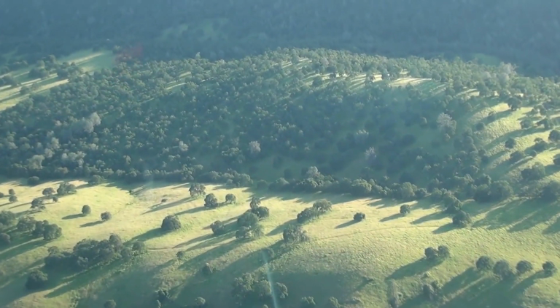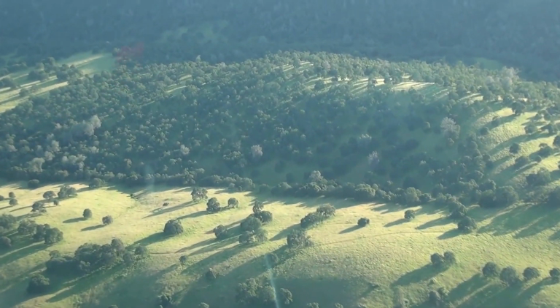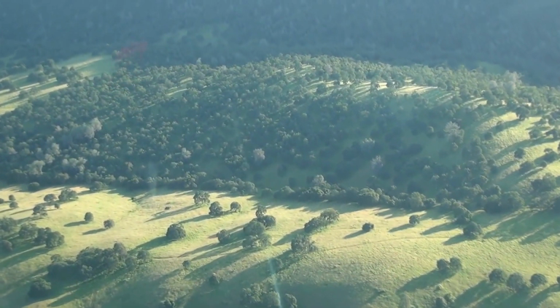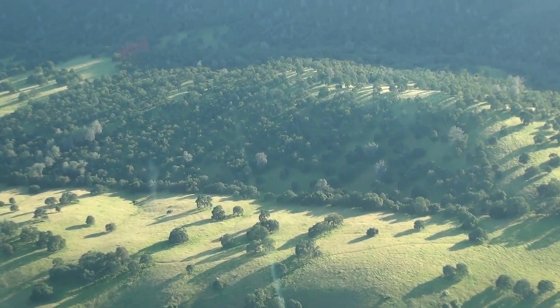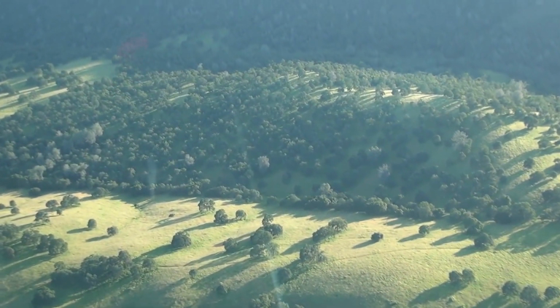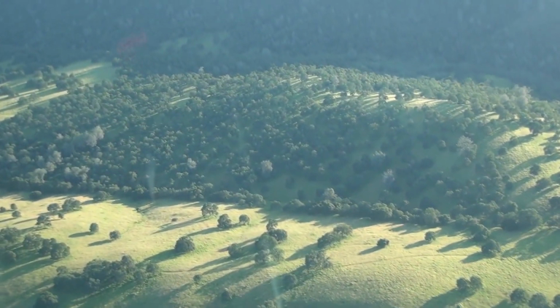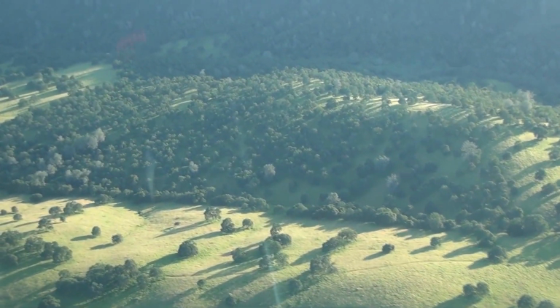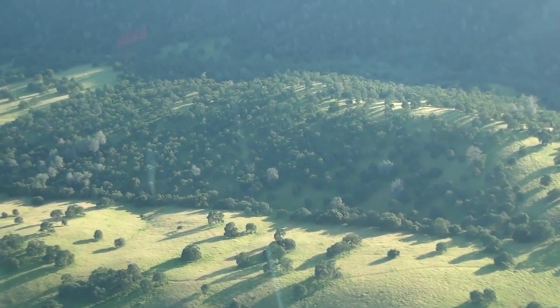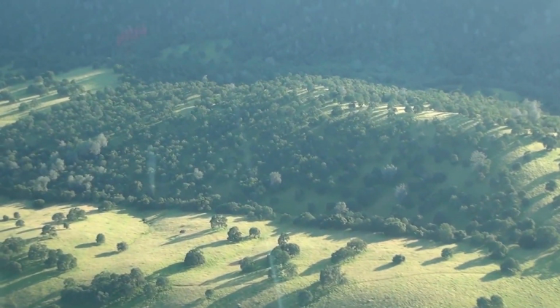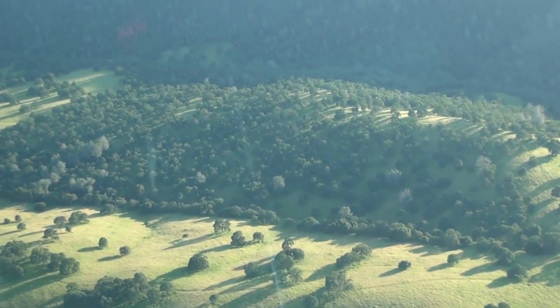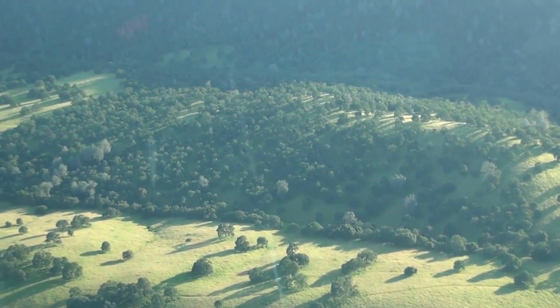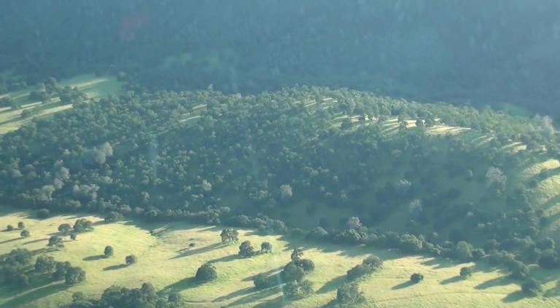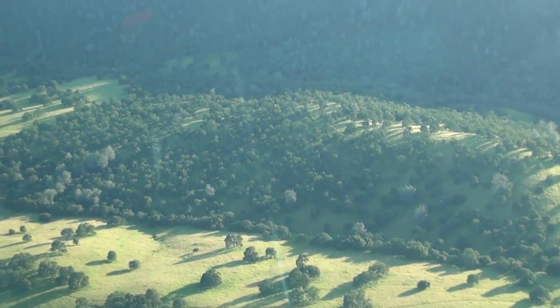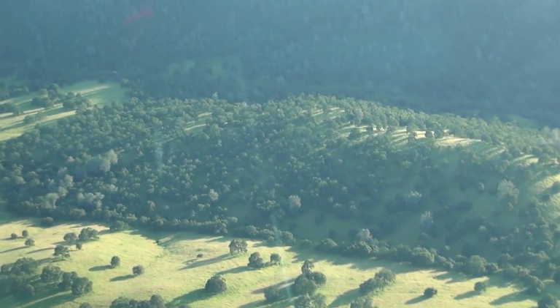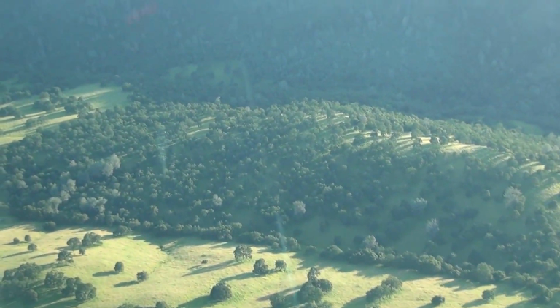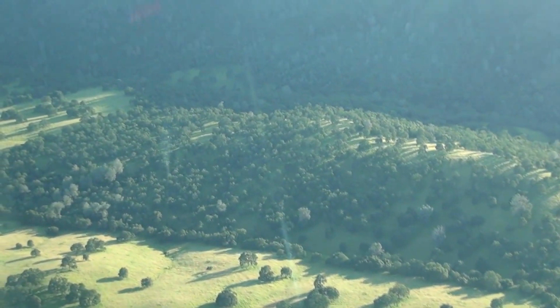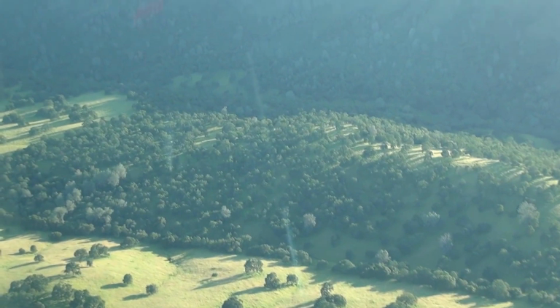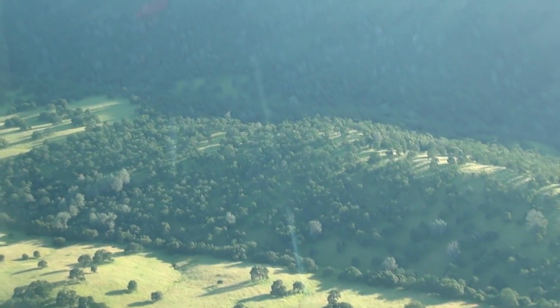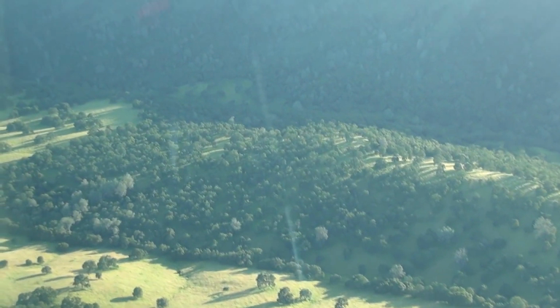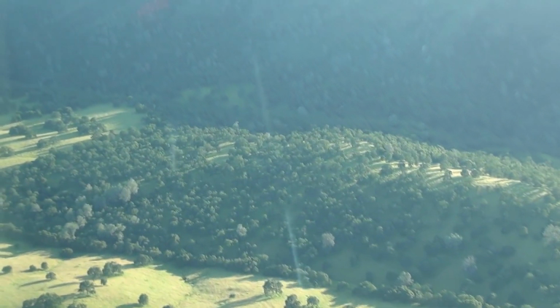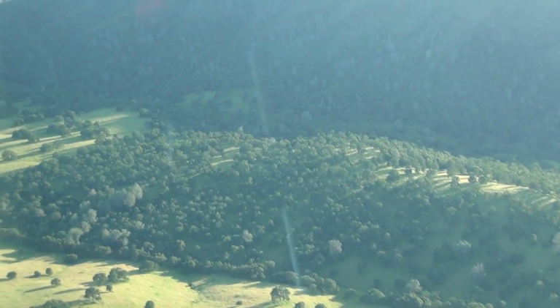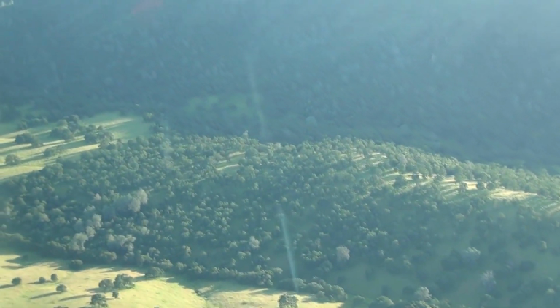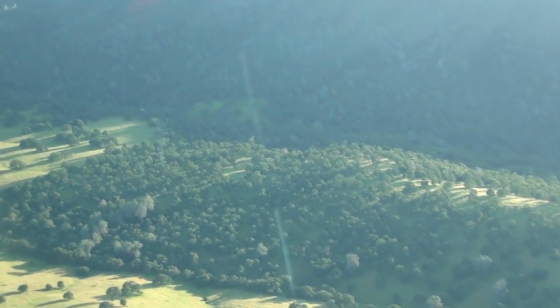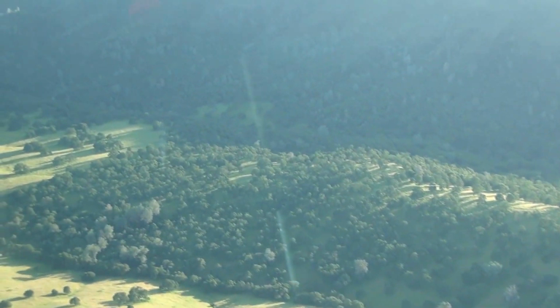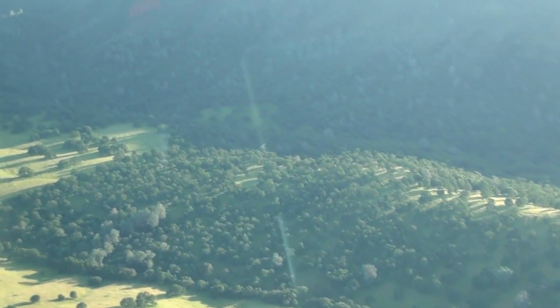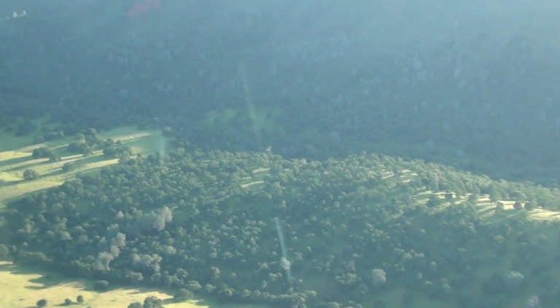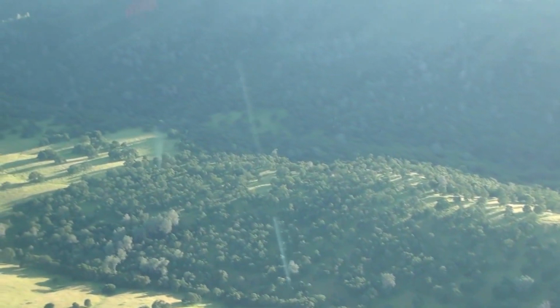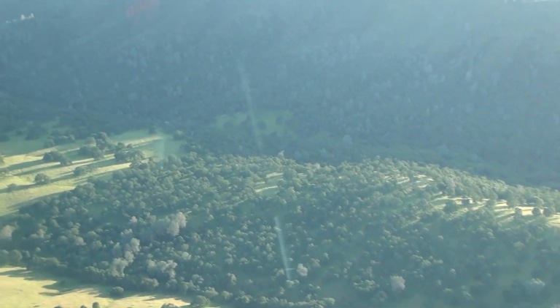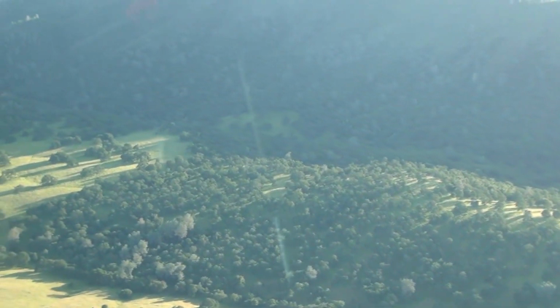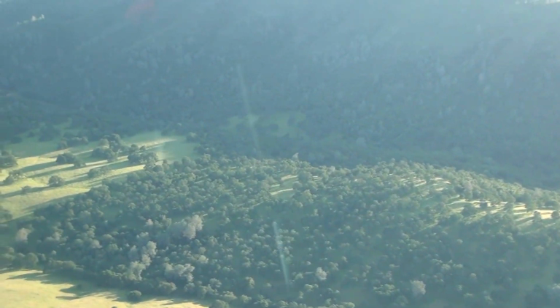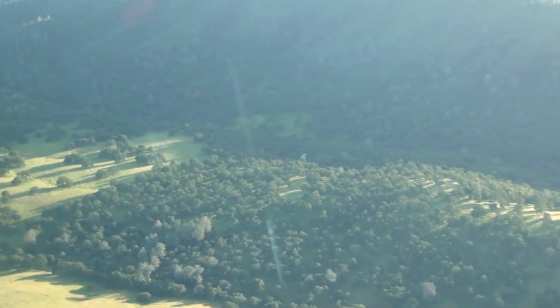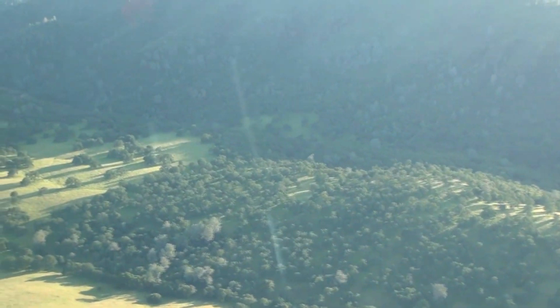We're coming up to the South Fork of the American River, coming into the Folsom Reservoir.